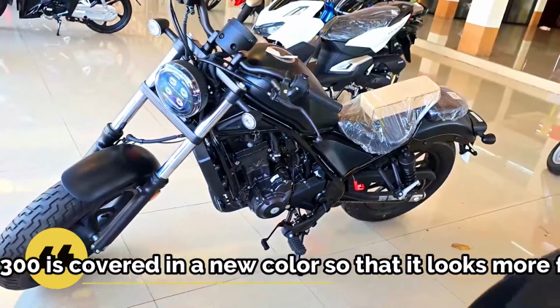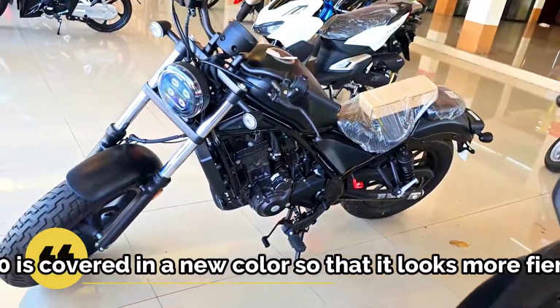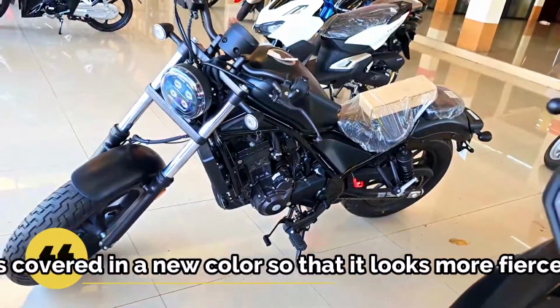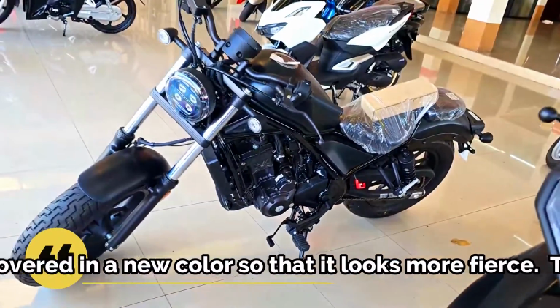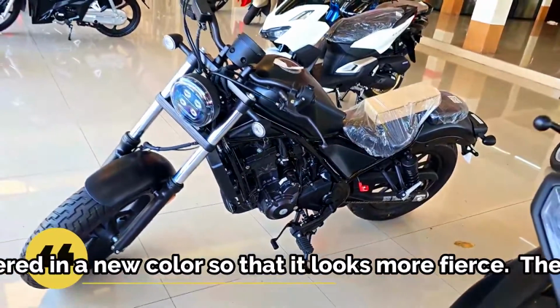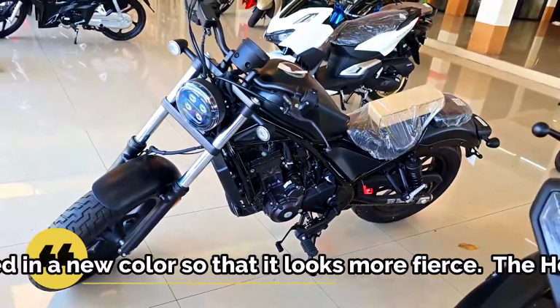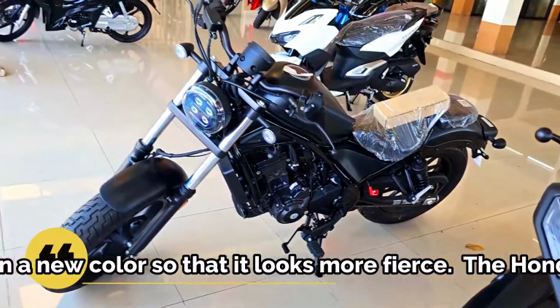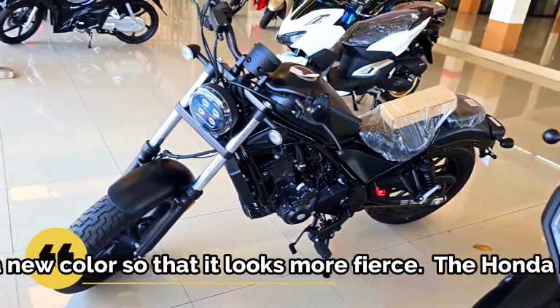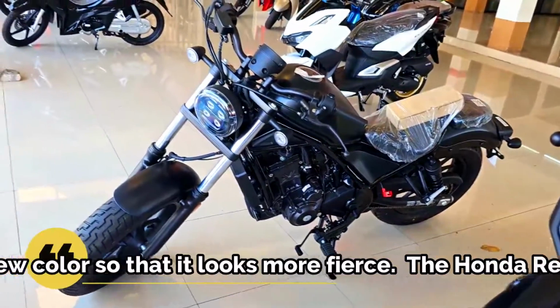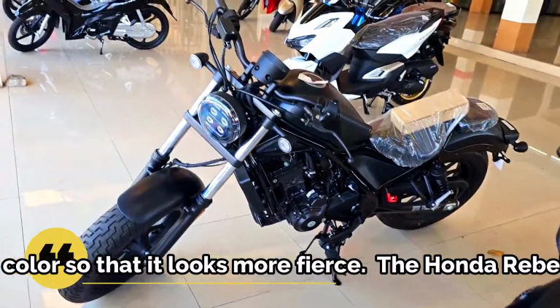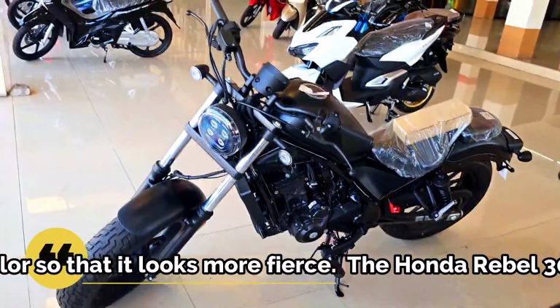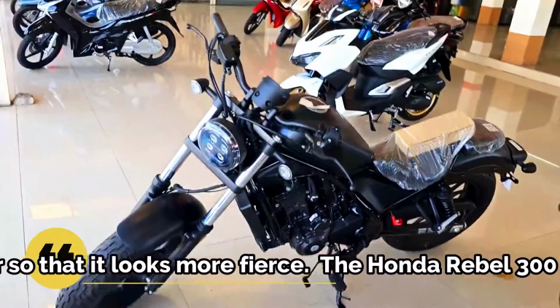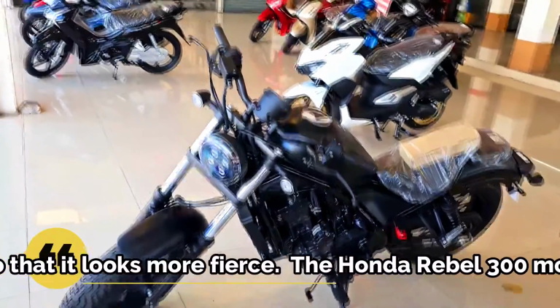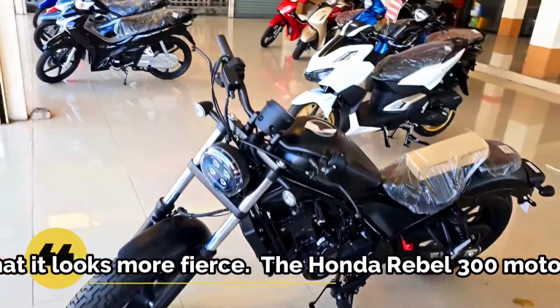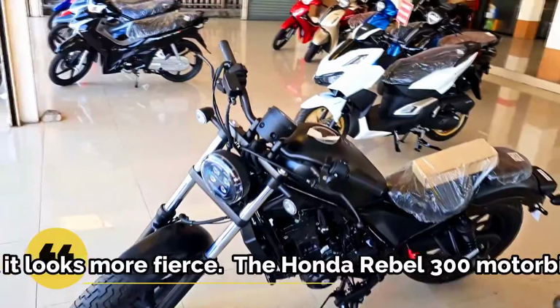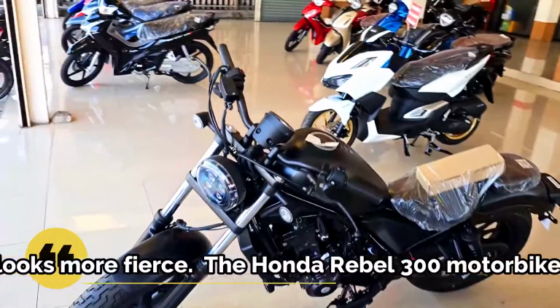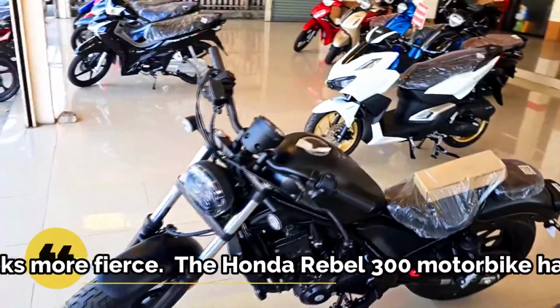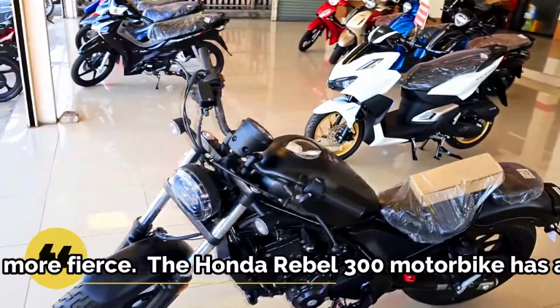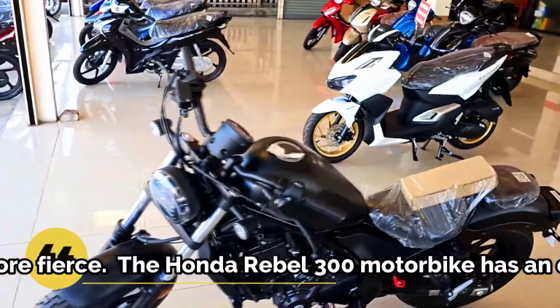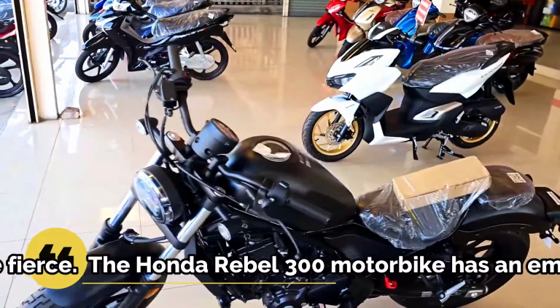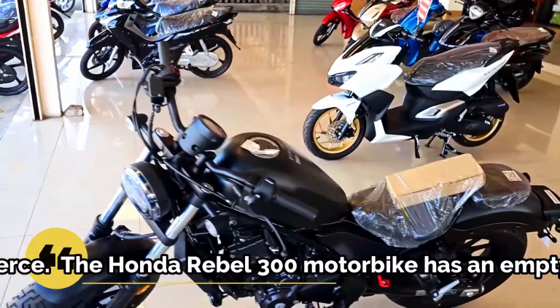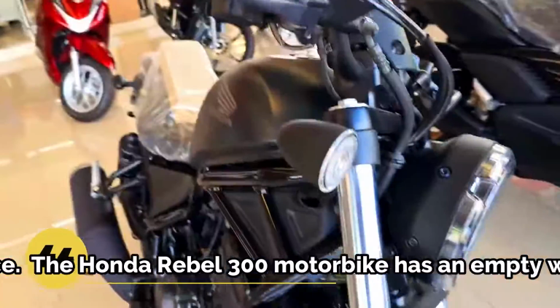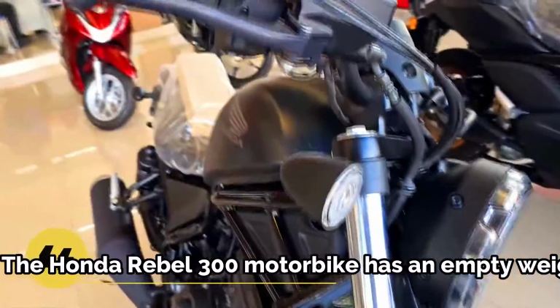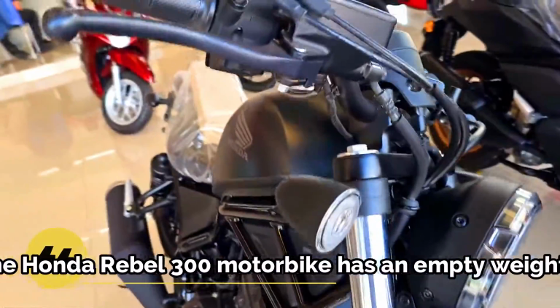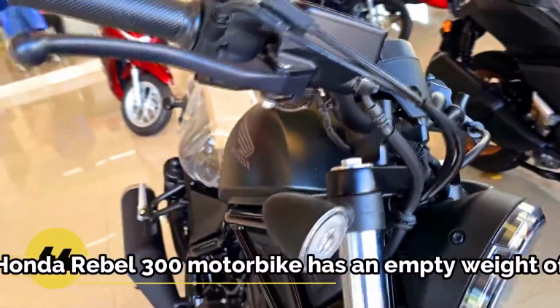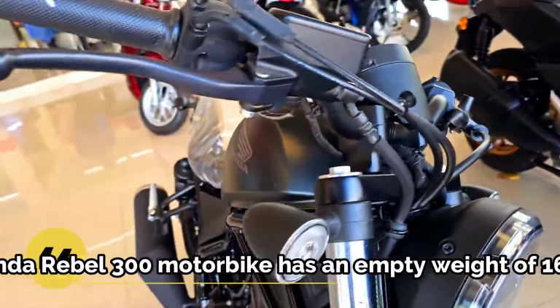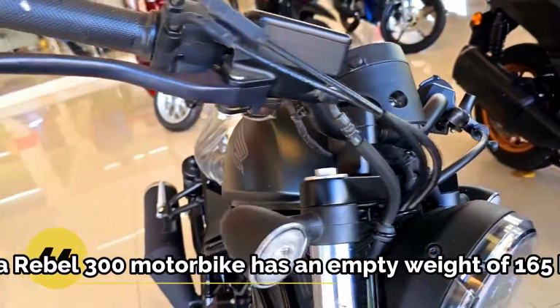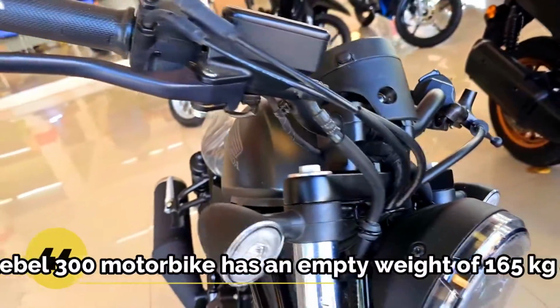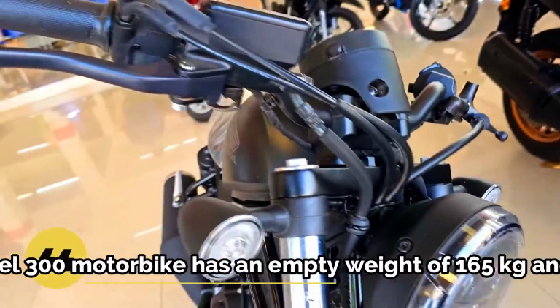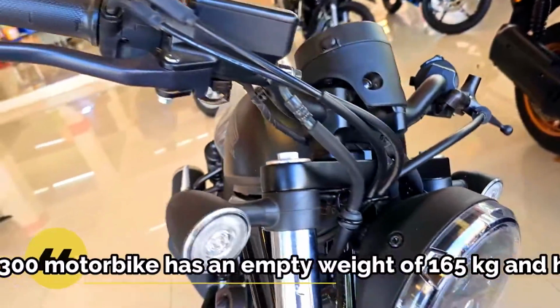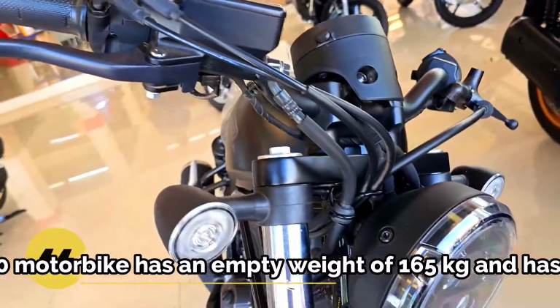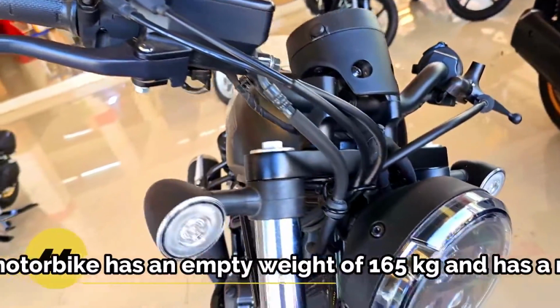As for the braking system, it has double discs with single-channel anti-lock braking system technology.